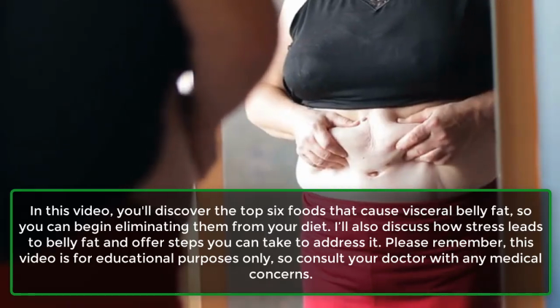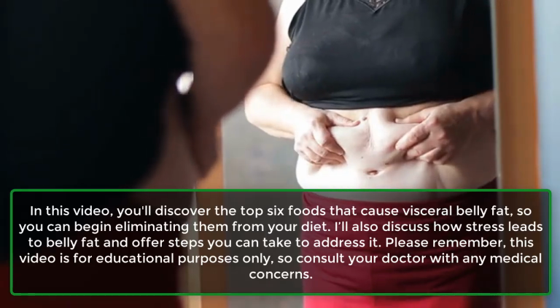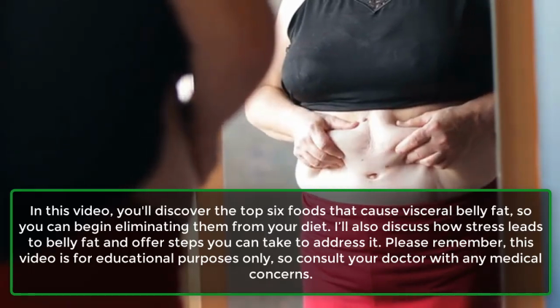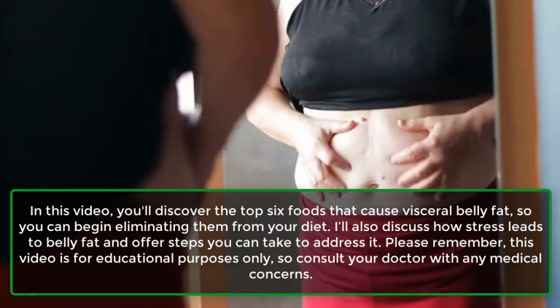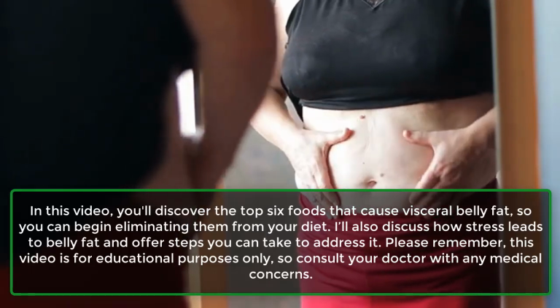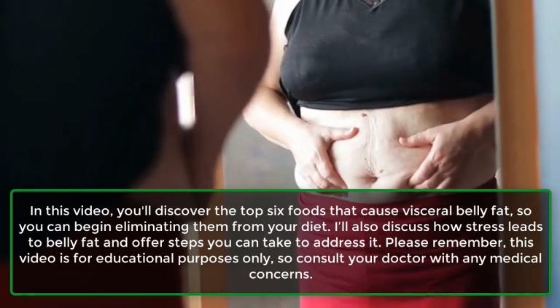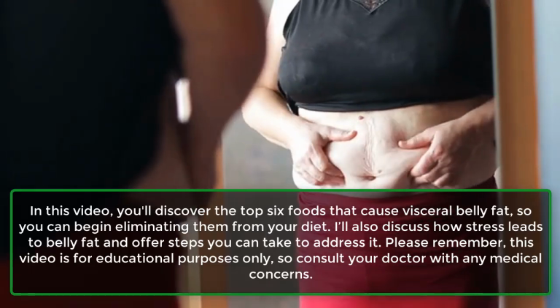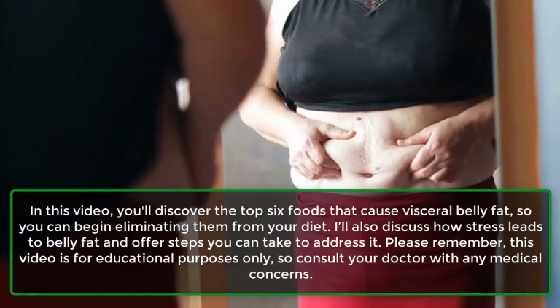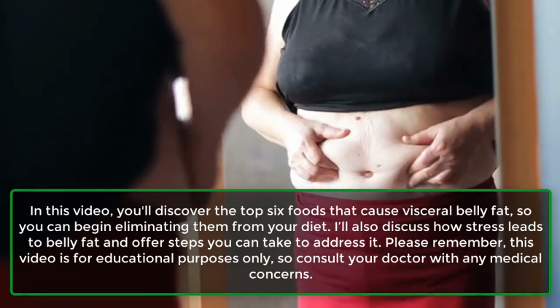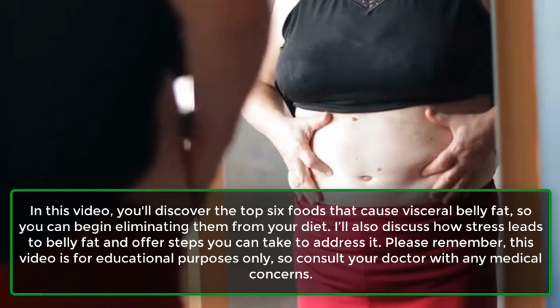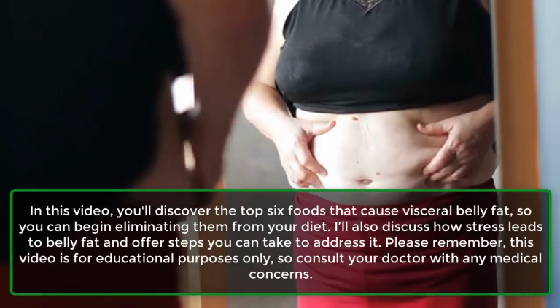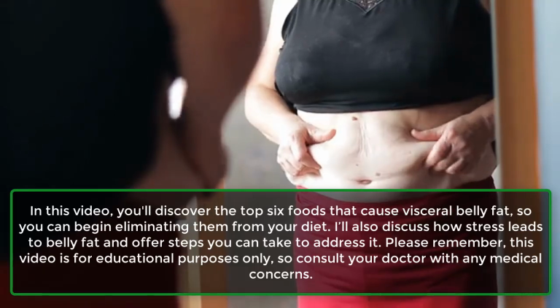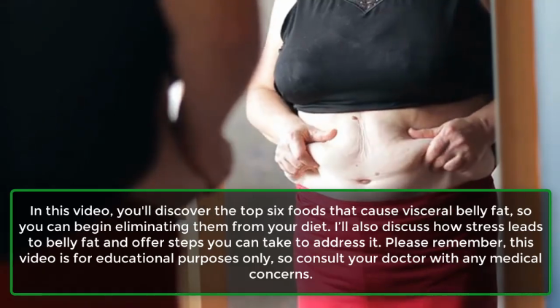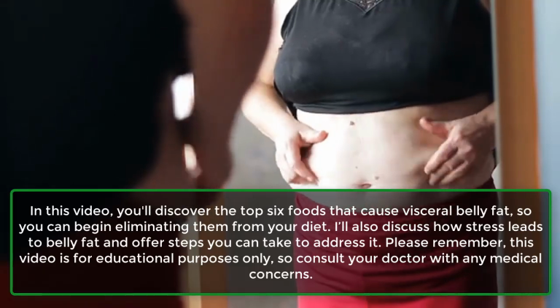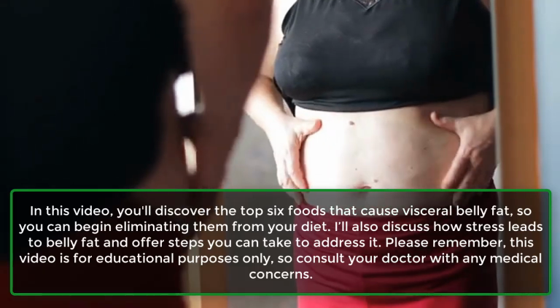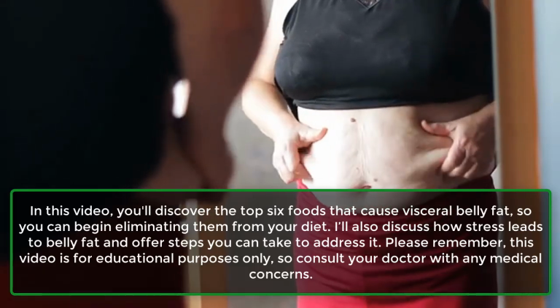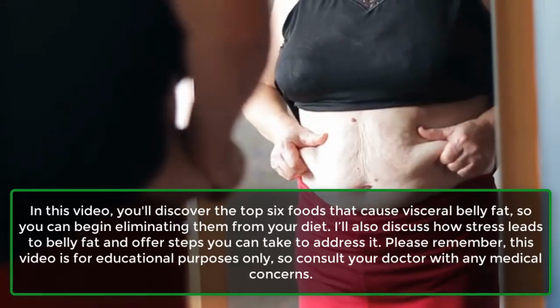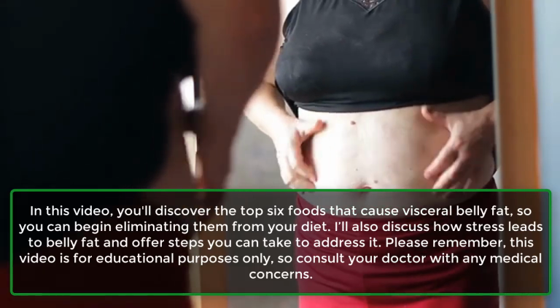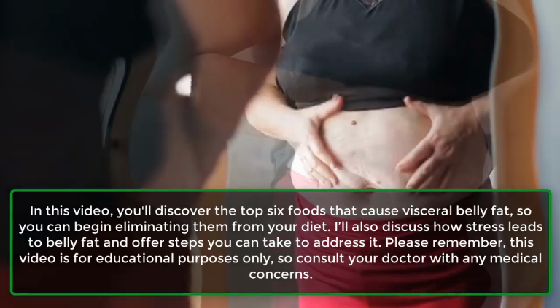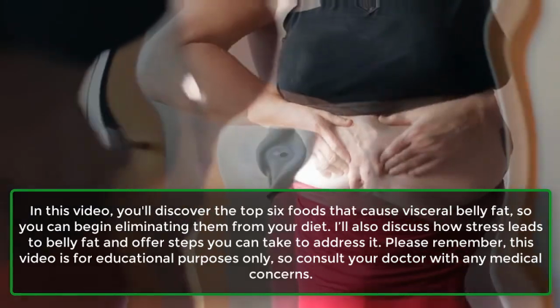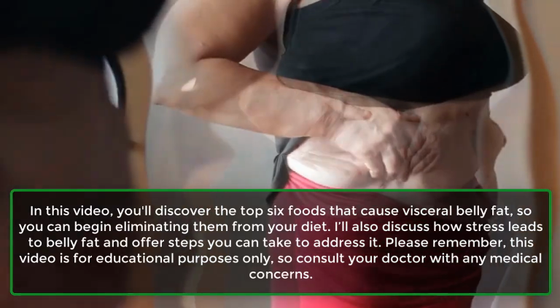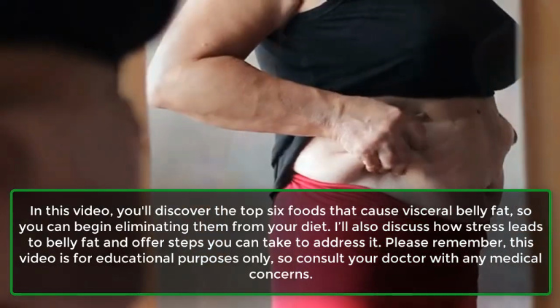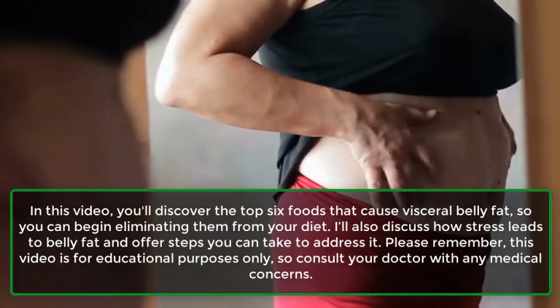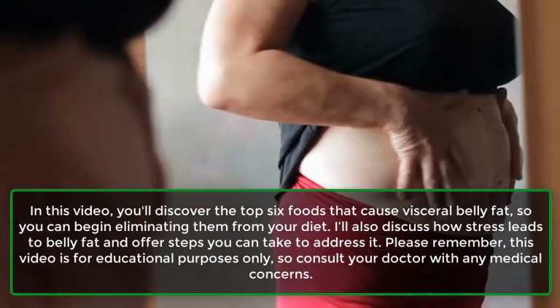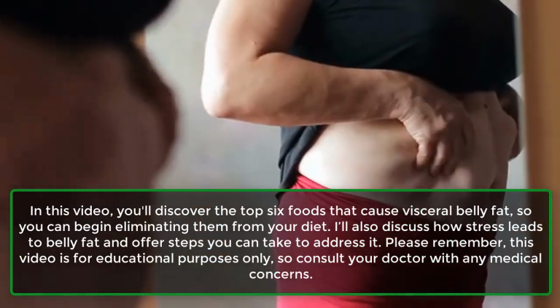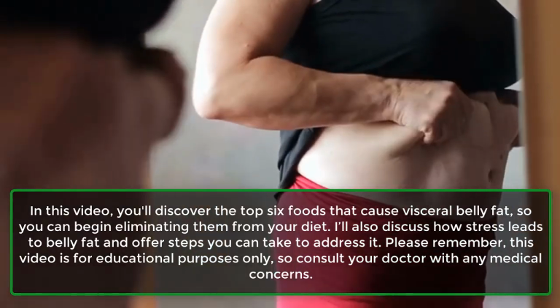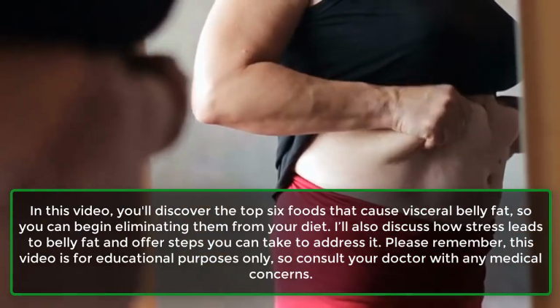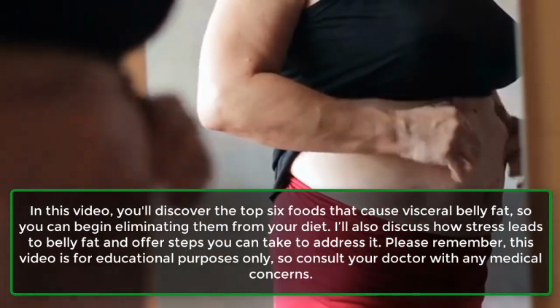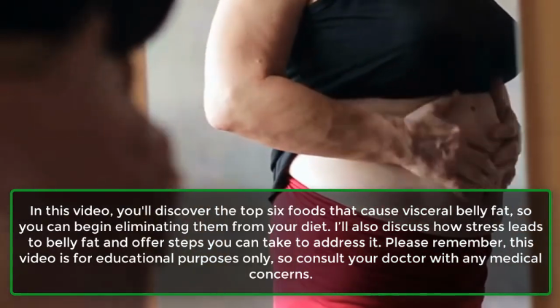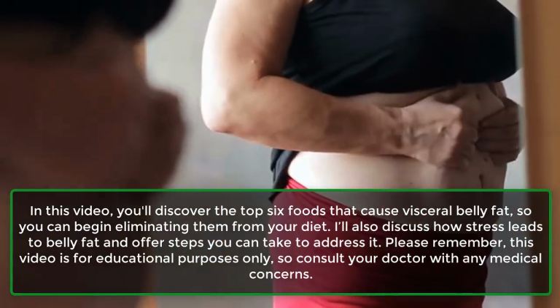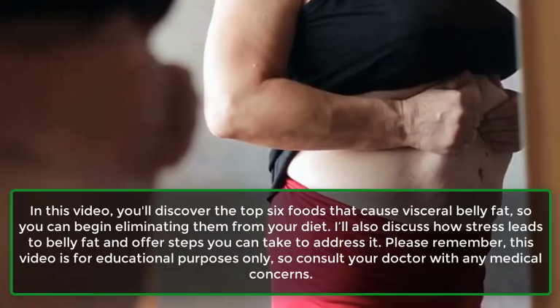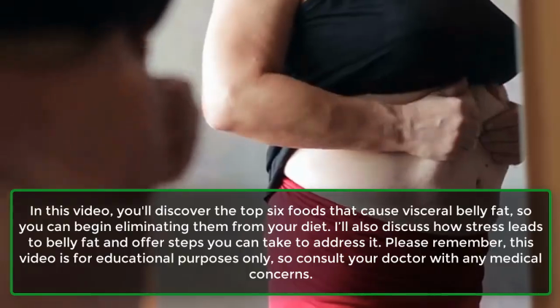Please remember, this video is for educational purposes only, so consult your doctor with any medical concerns.